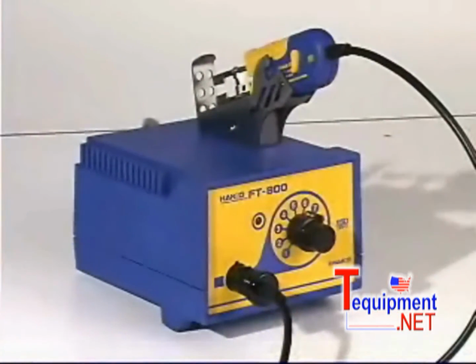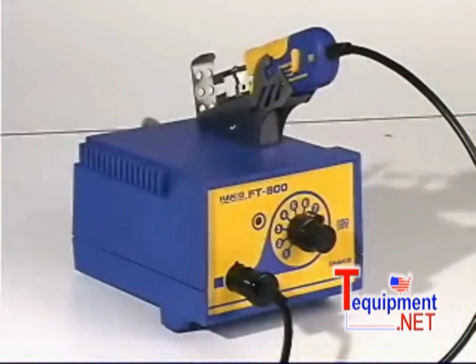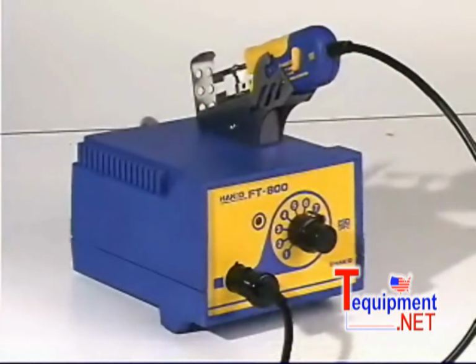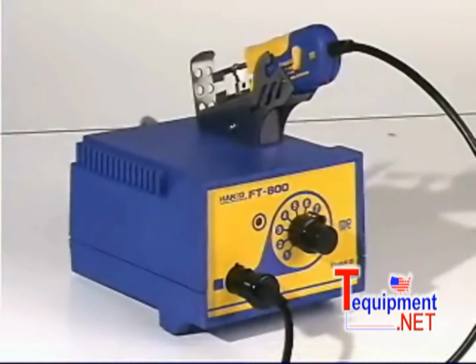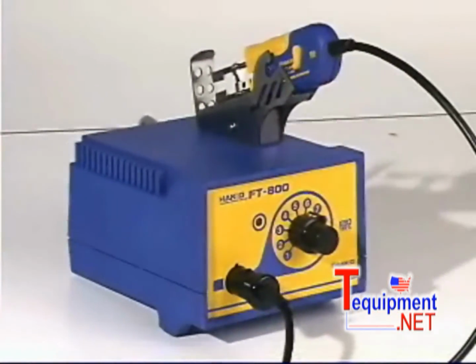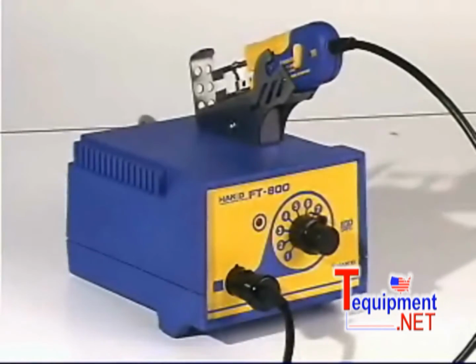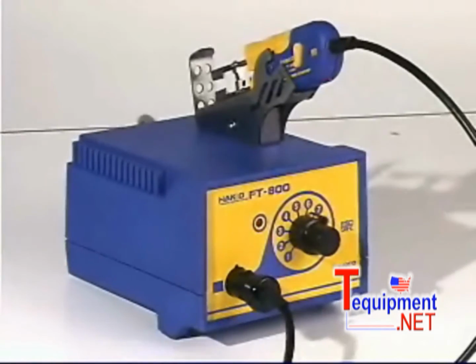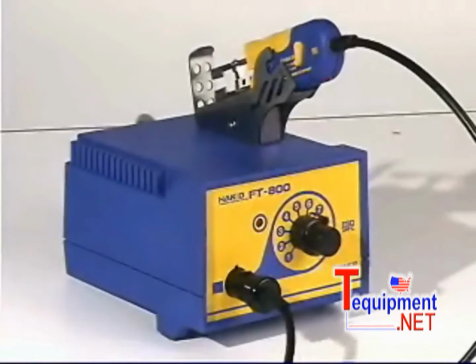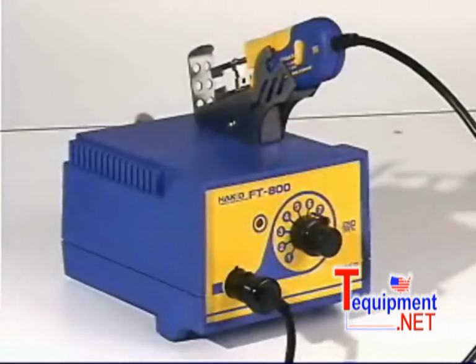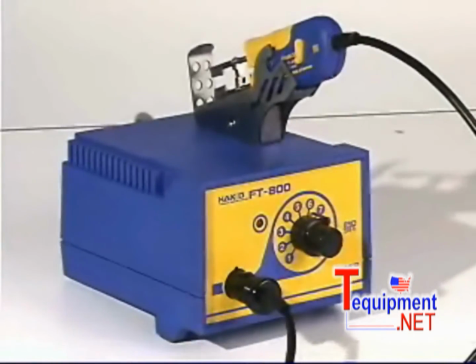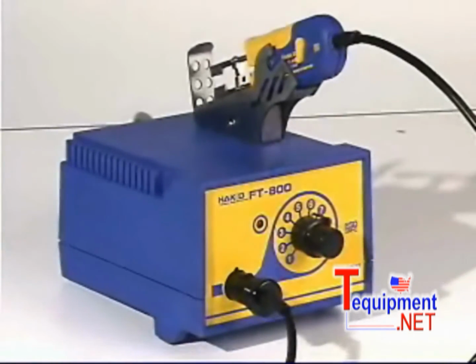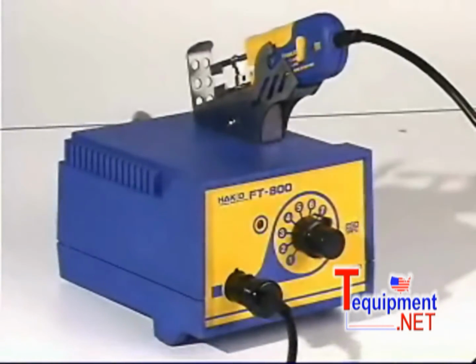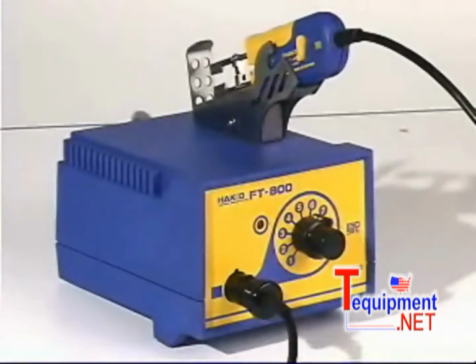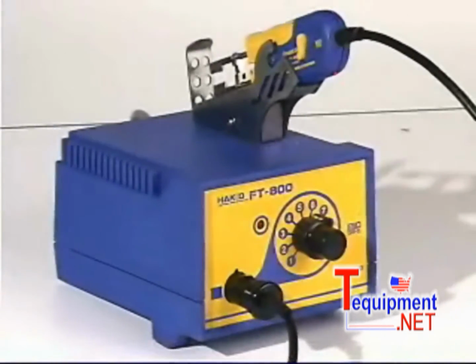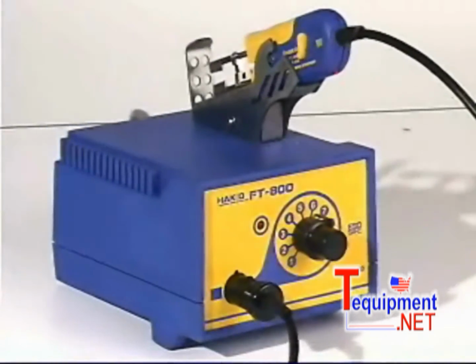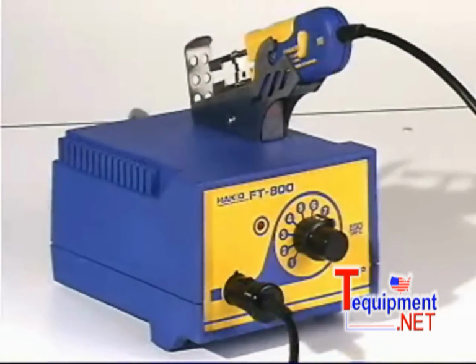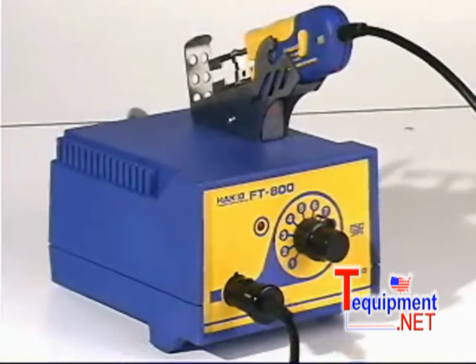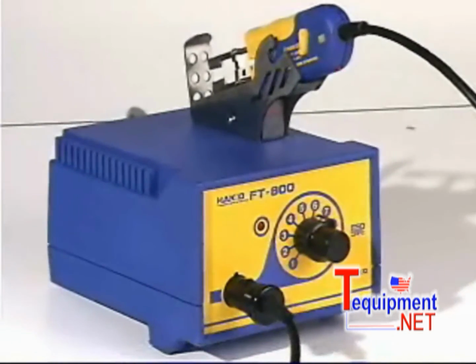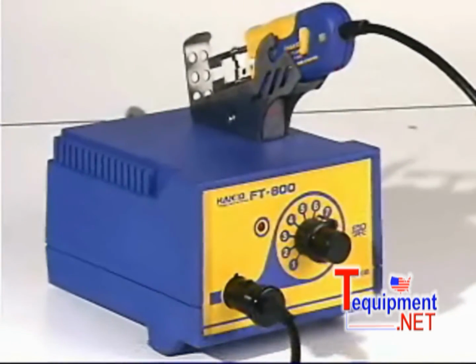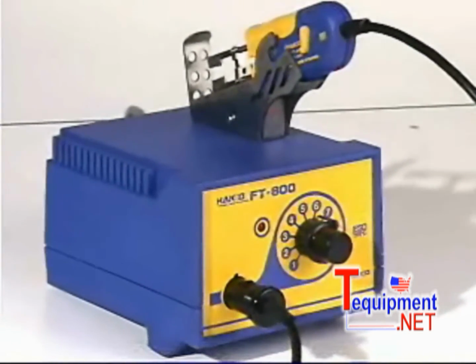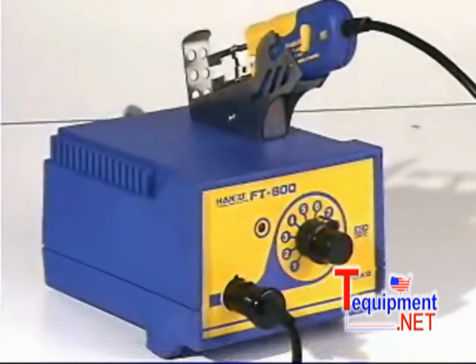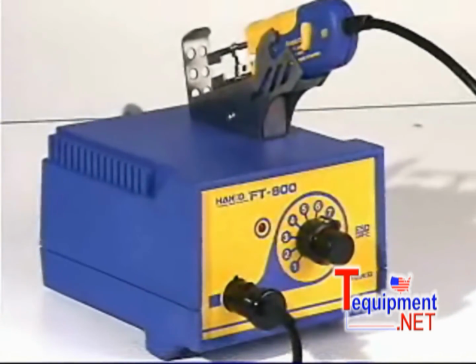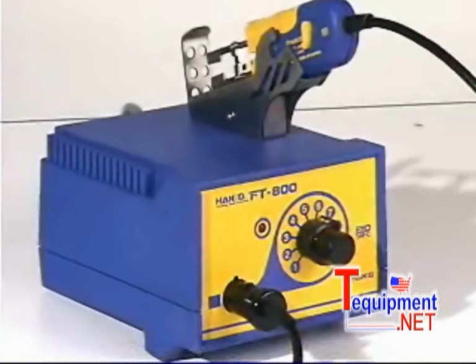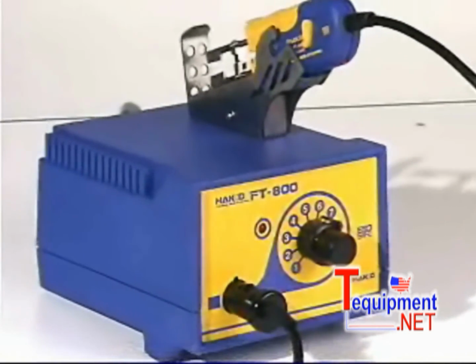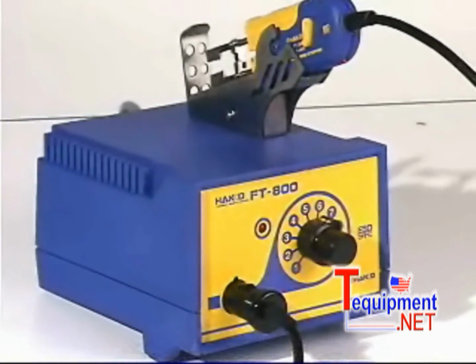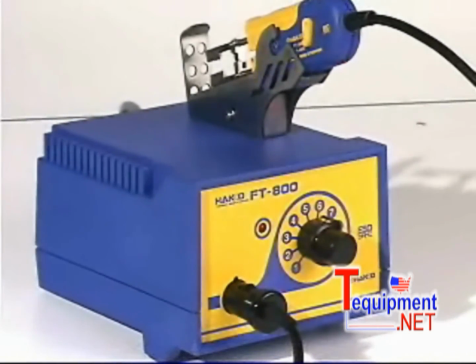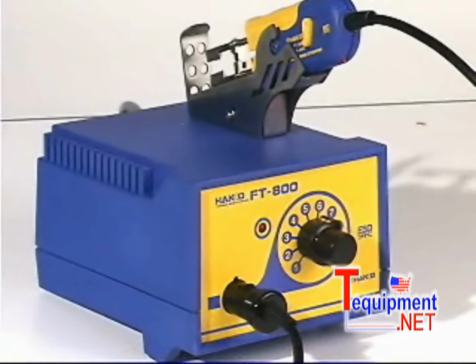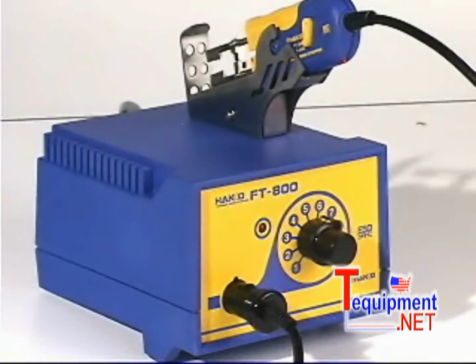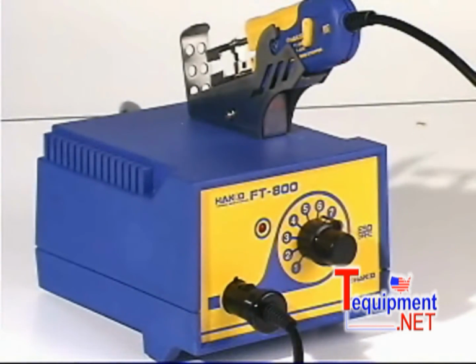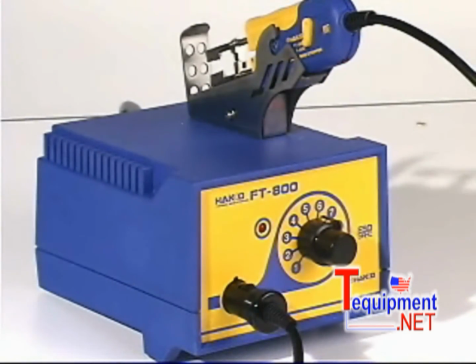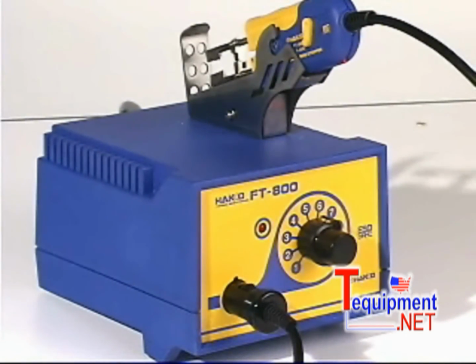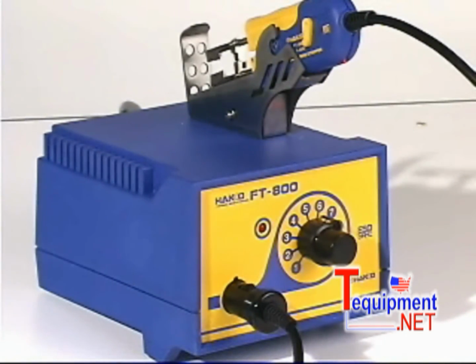The FT-800, the next generation of thermal wire stripping technology from HACO.